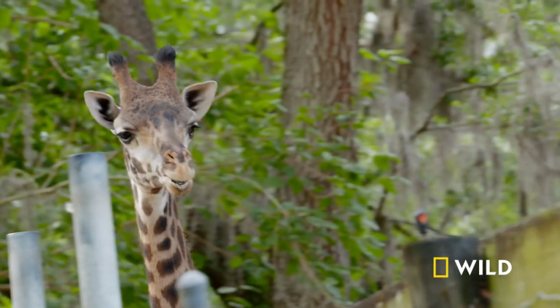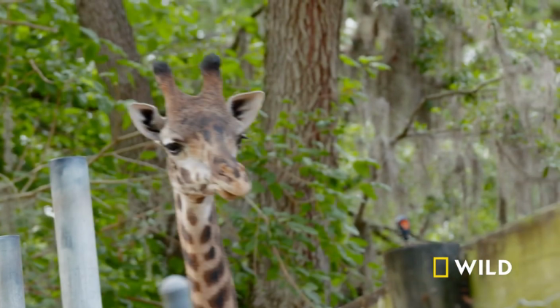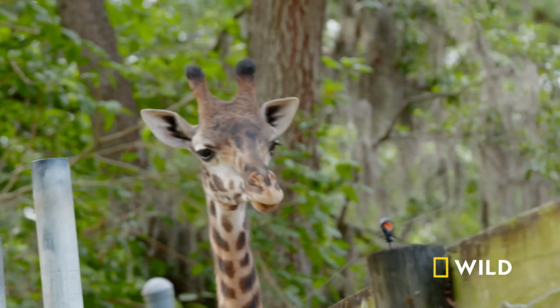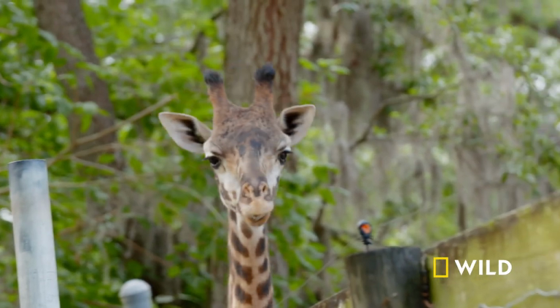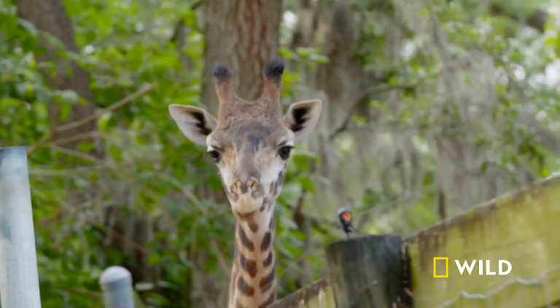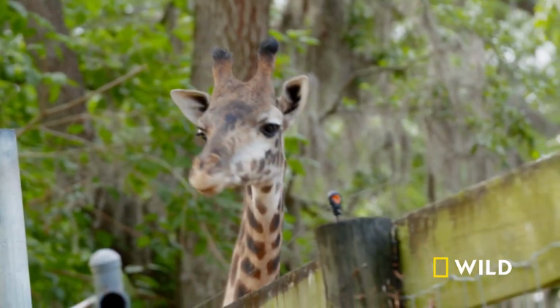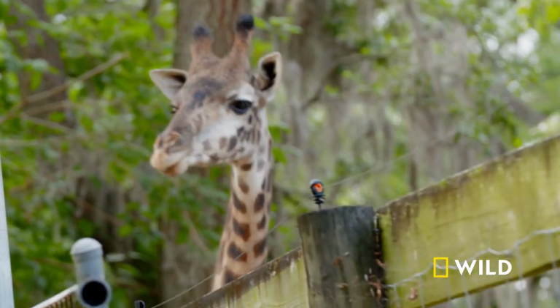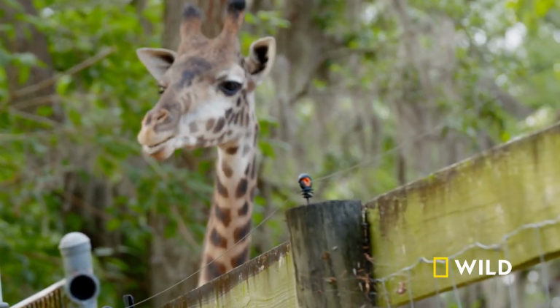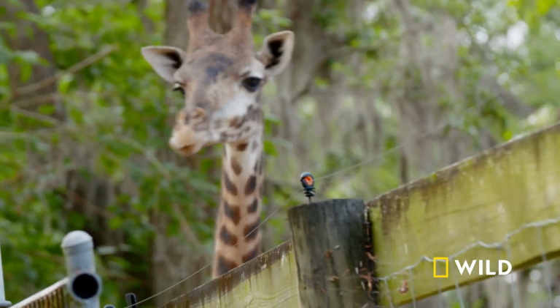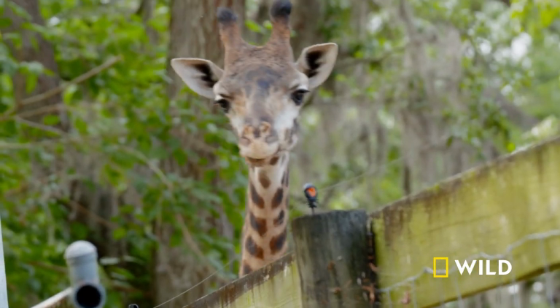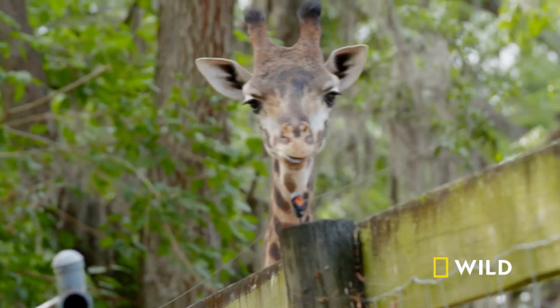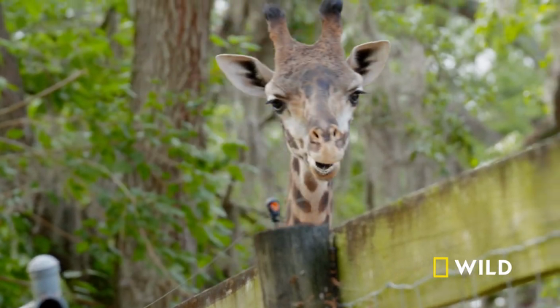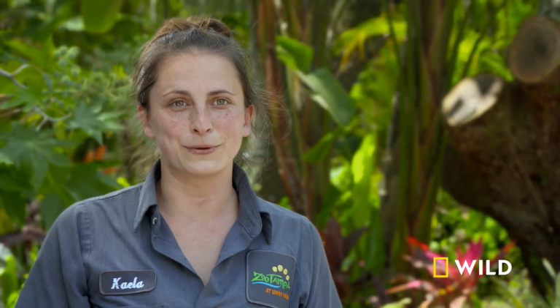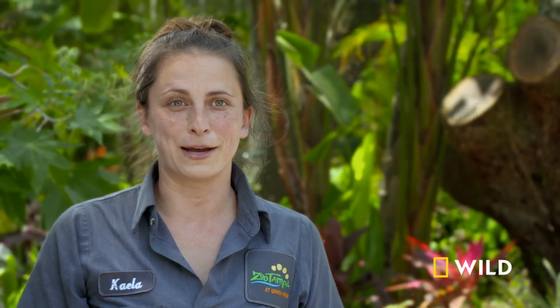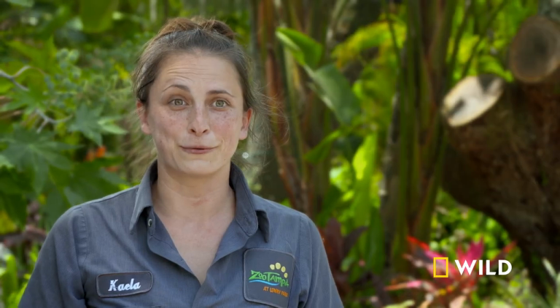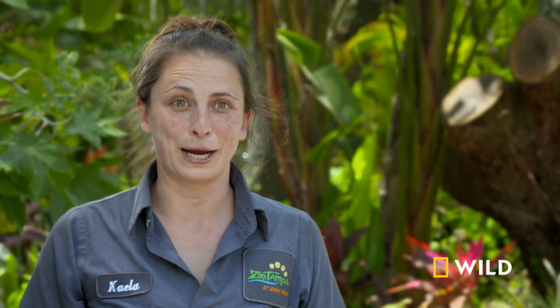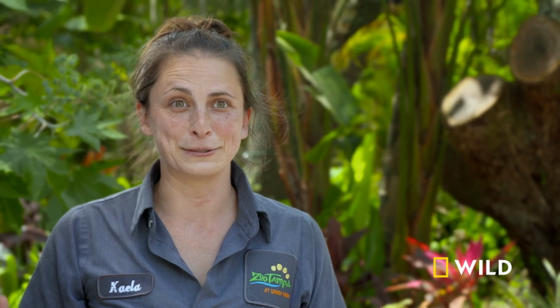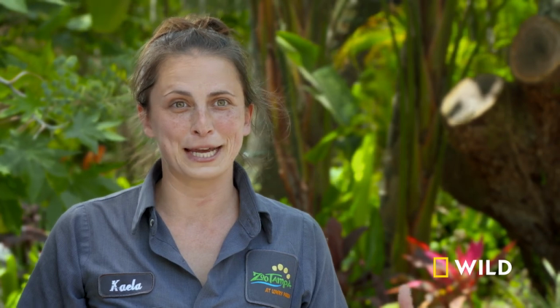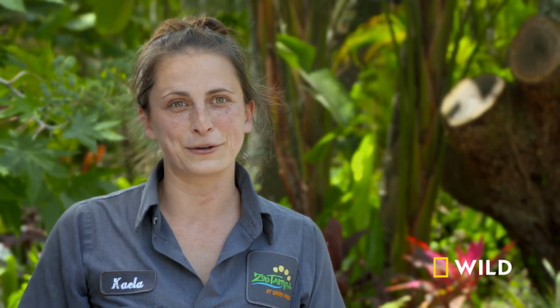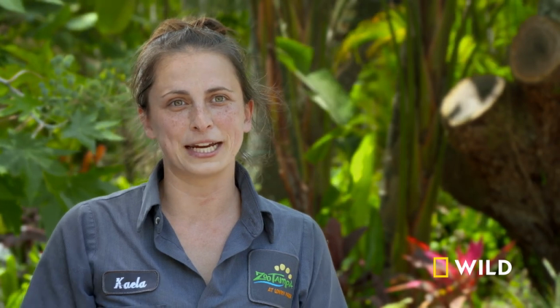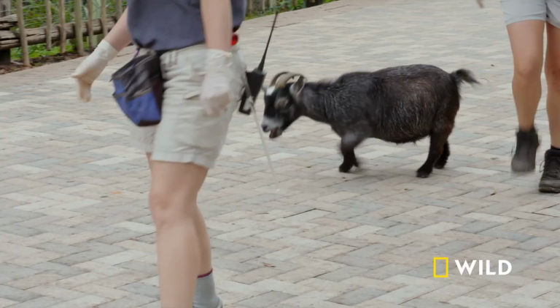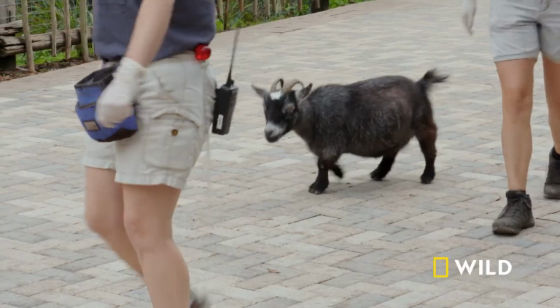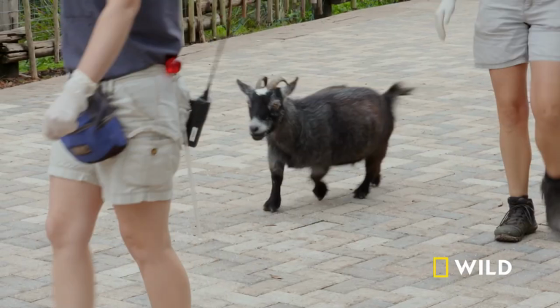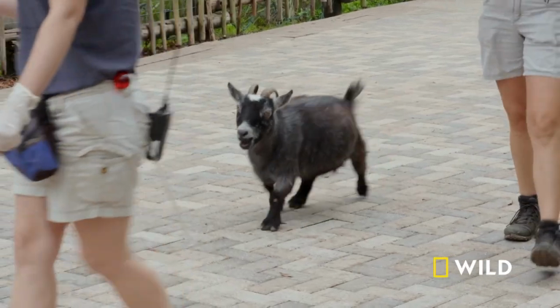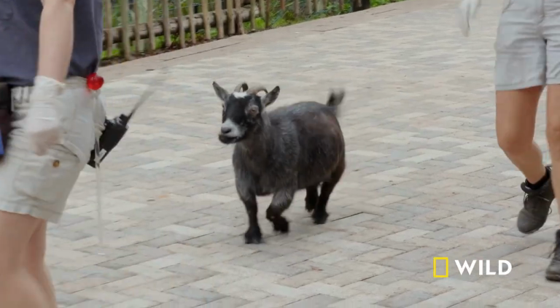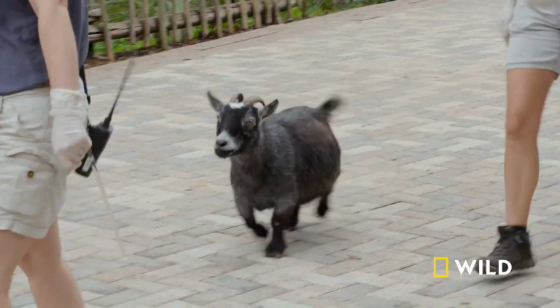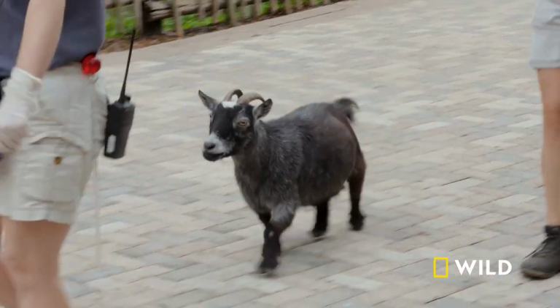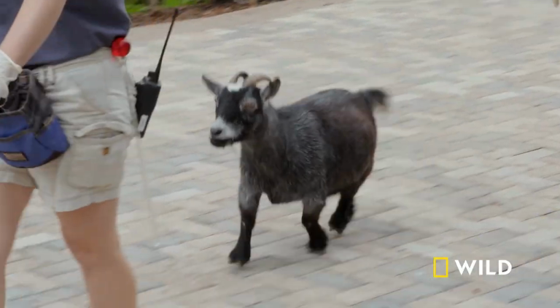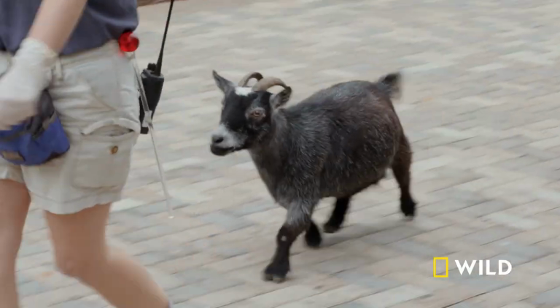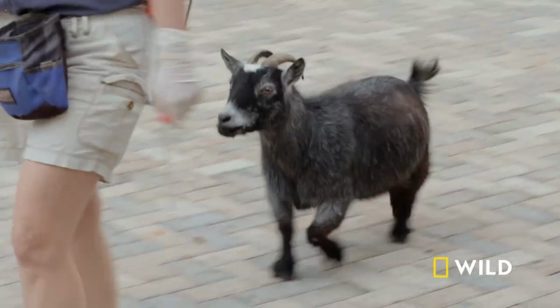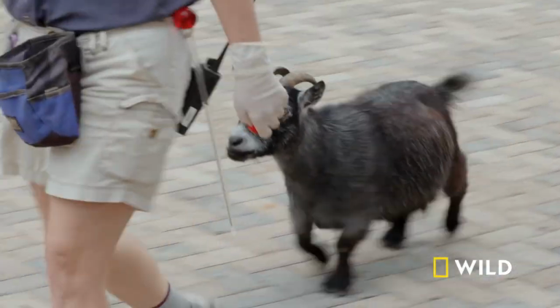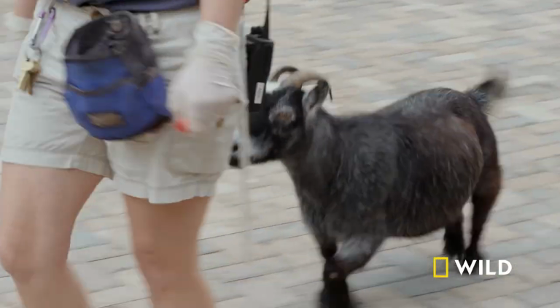We do this before the park opens, just so we don't have crowds gathering around her, because everybody wants to pet her. She's adorable.